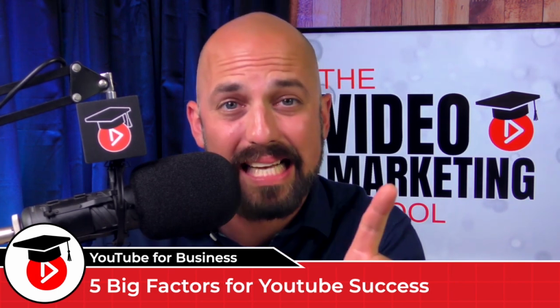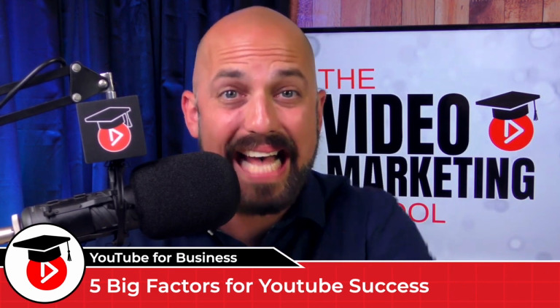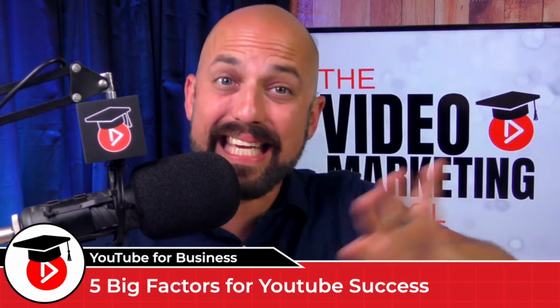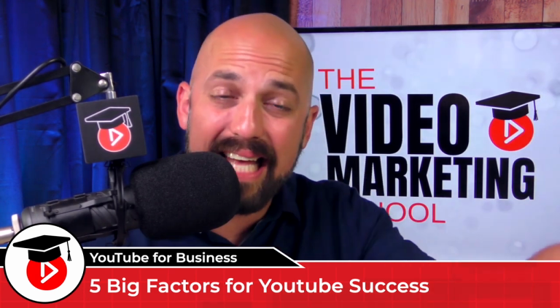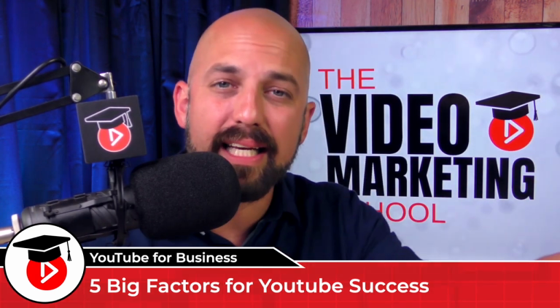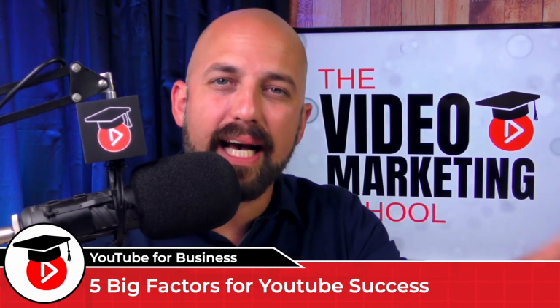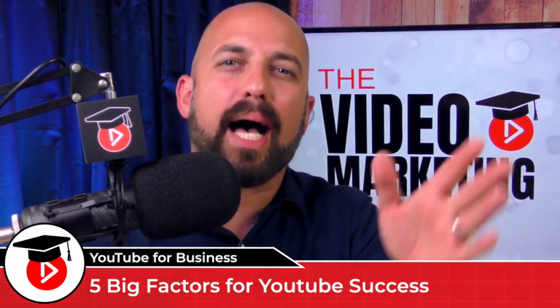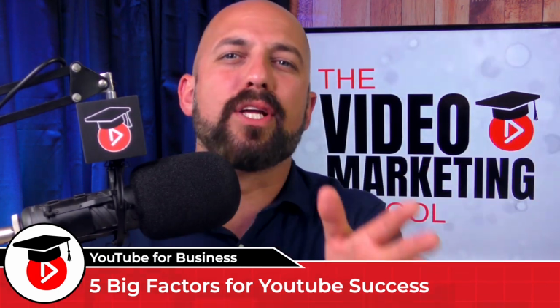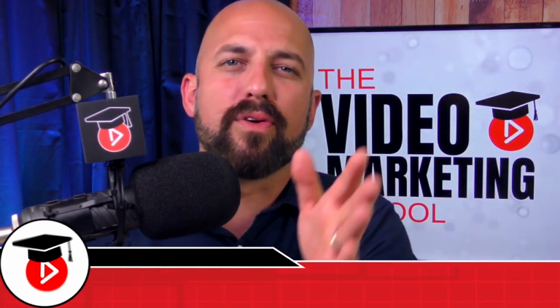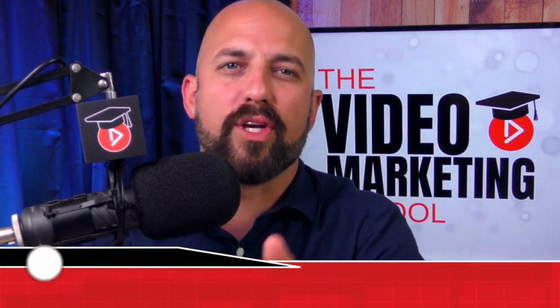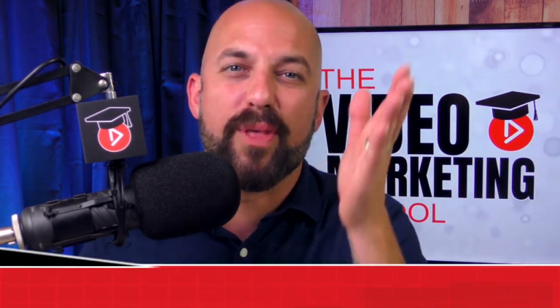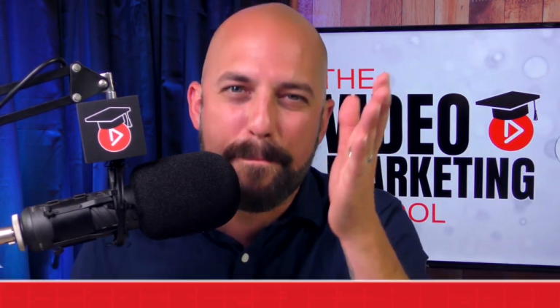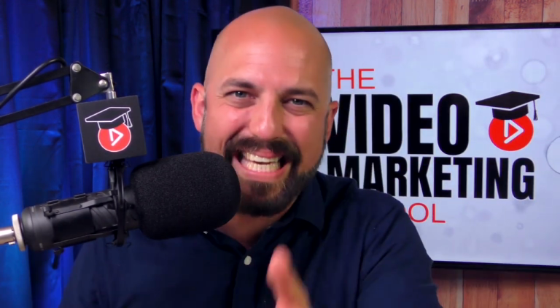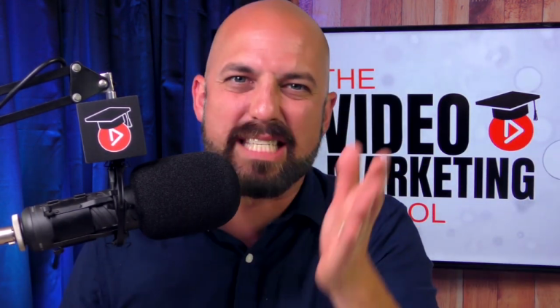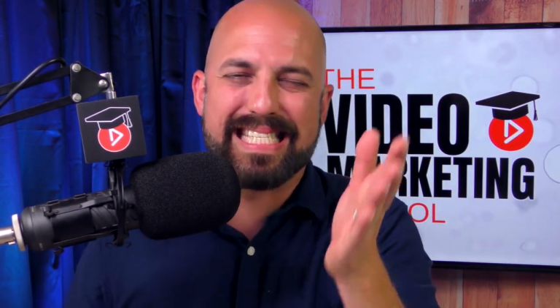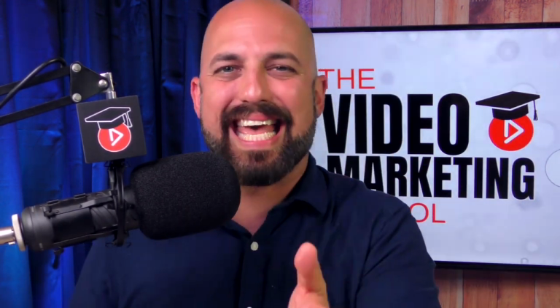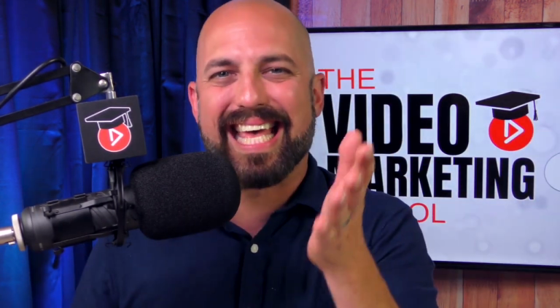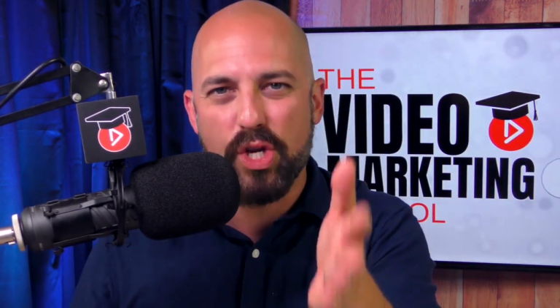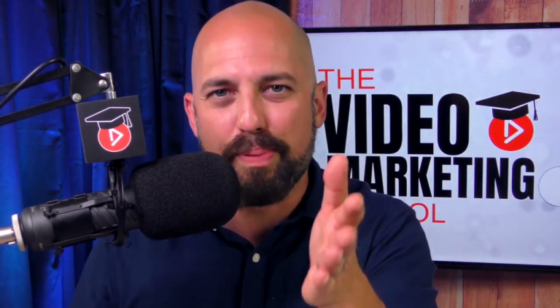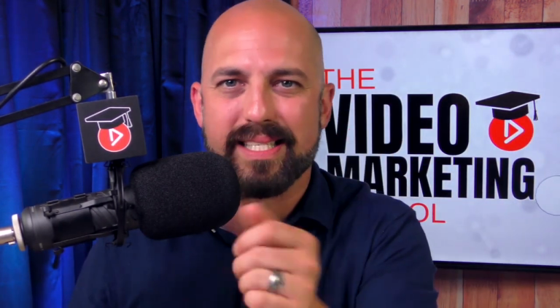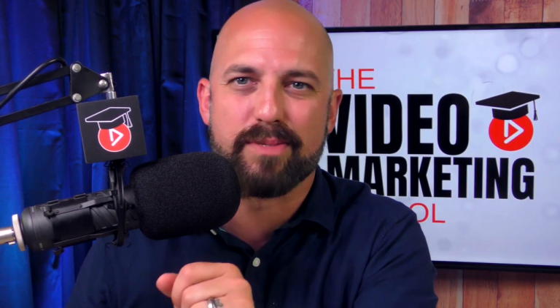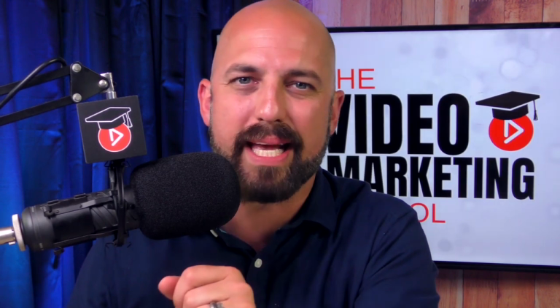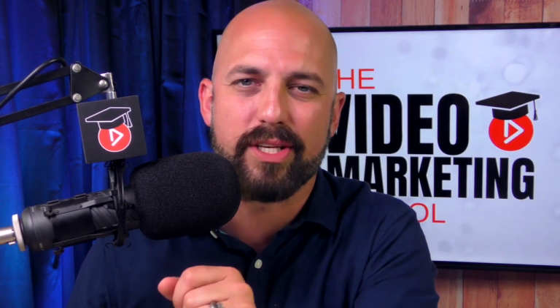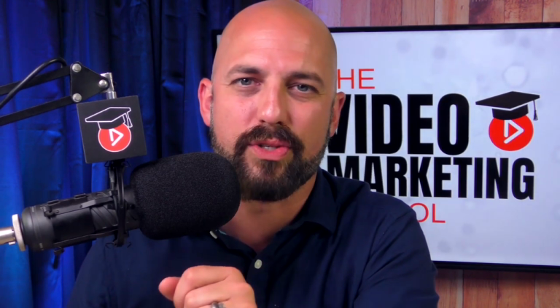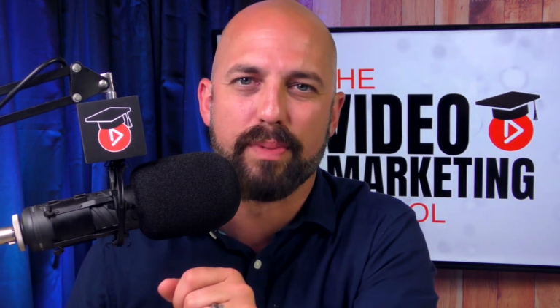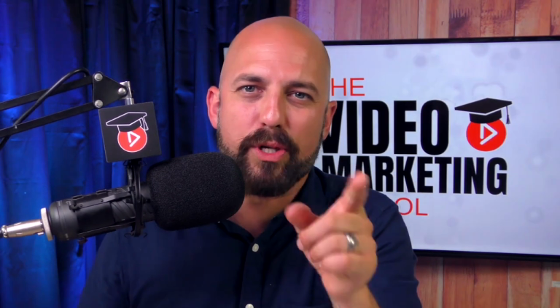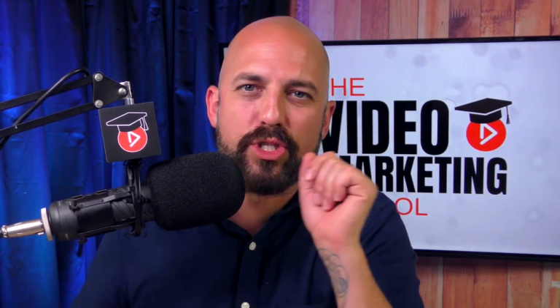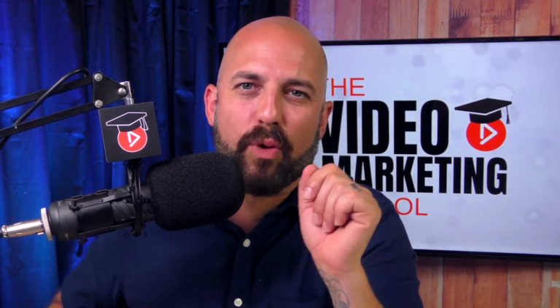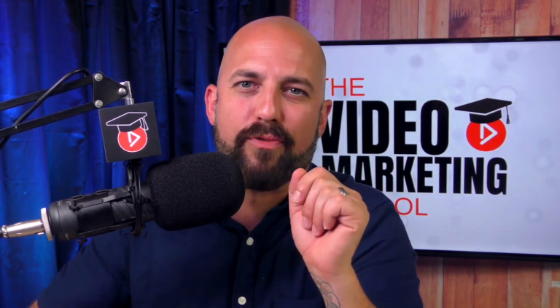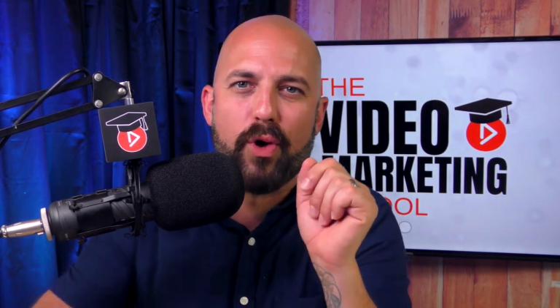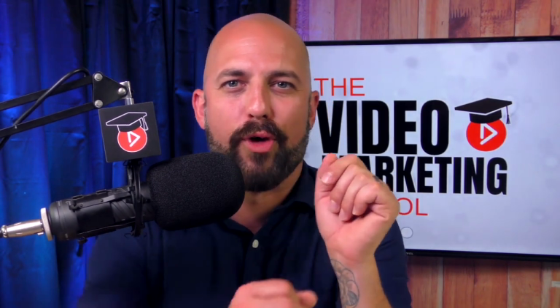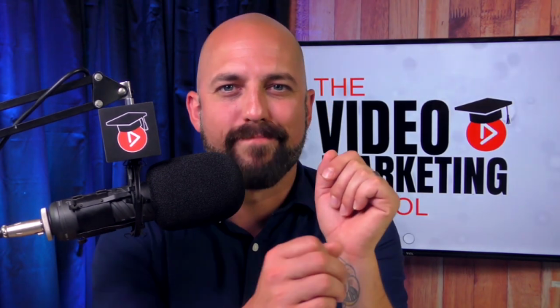Plus at the end I'm going to reveal the biggest mistake that new businesses make on YouTube, so be sure to stick around for the whole thing.